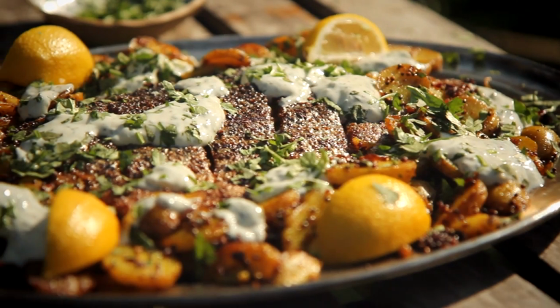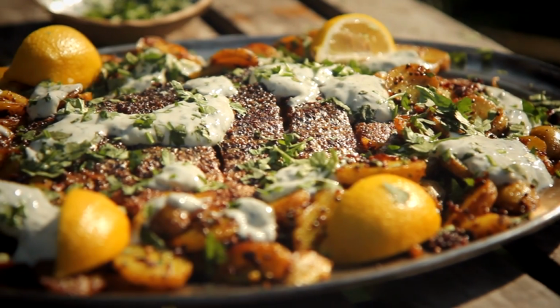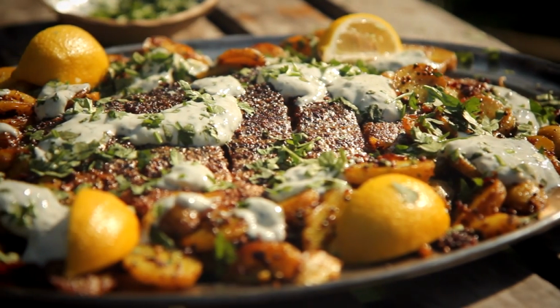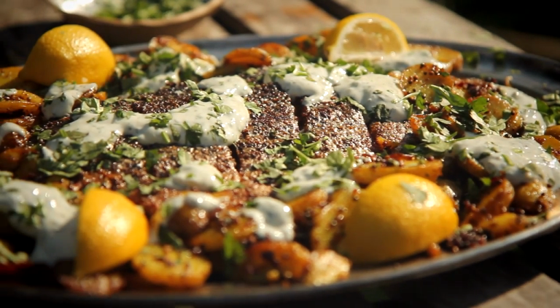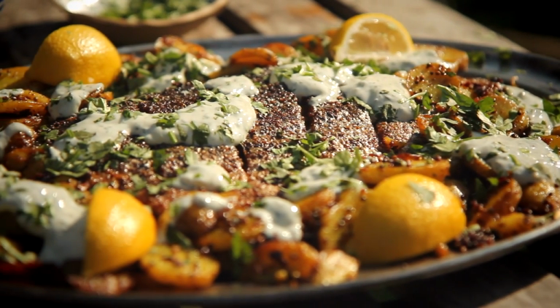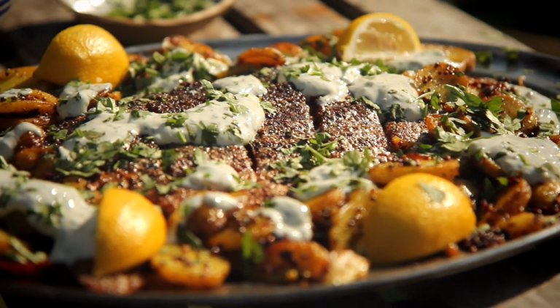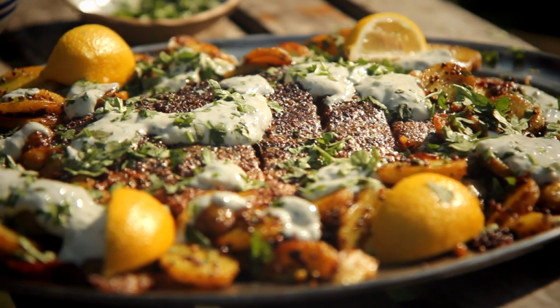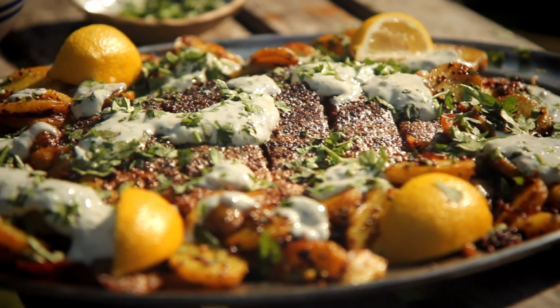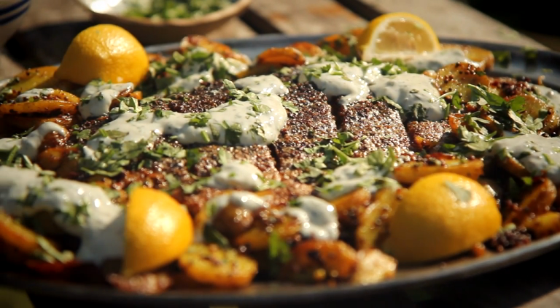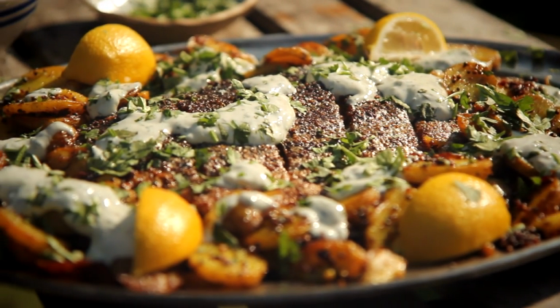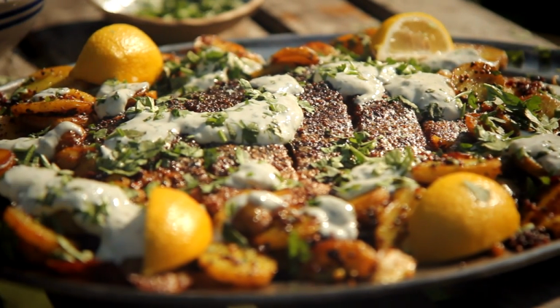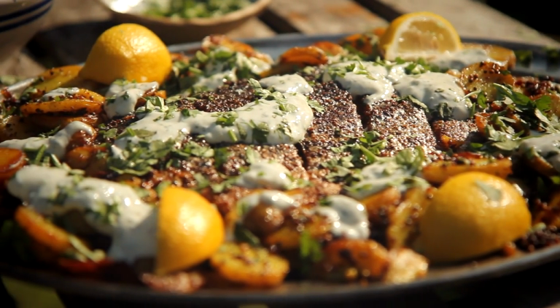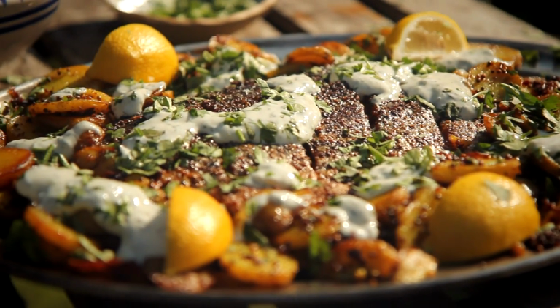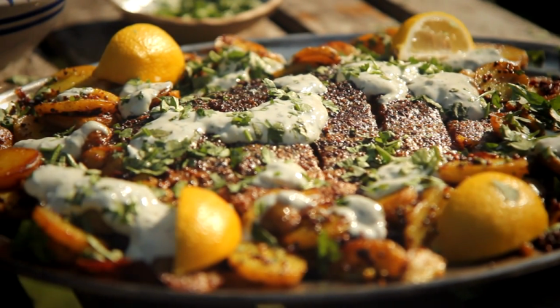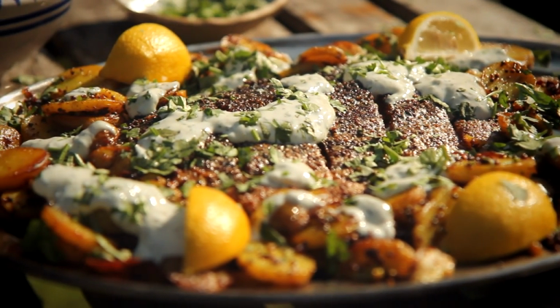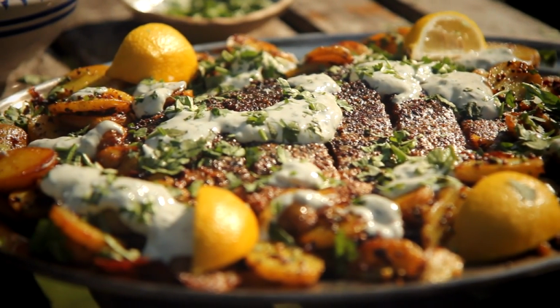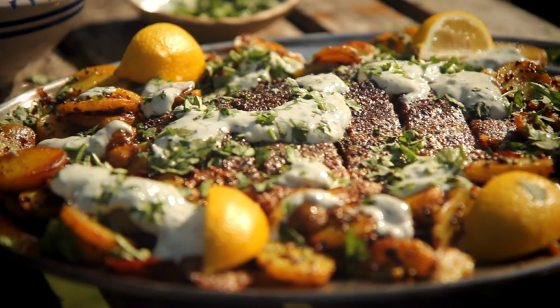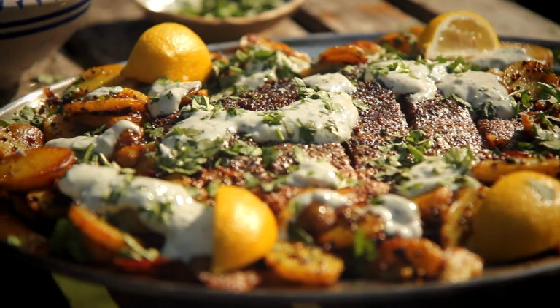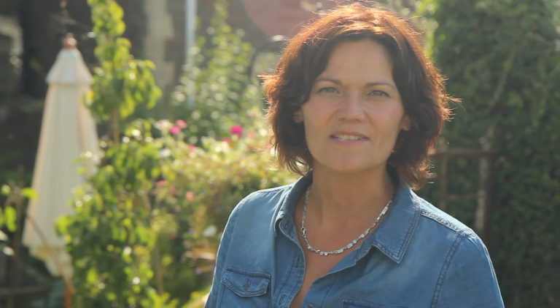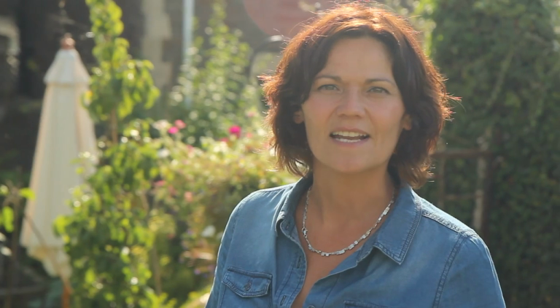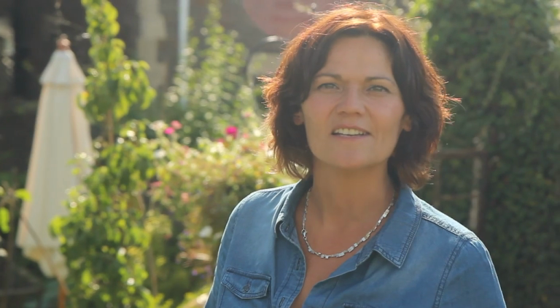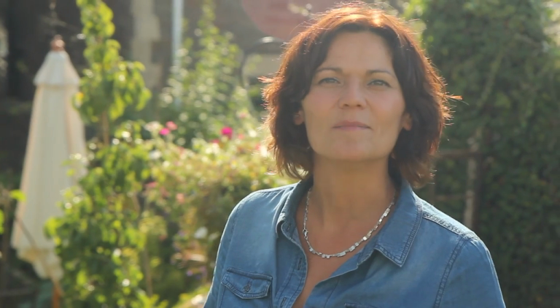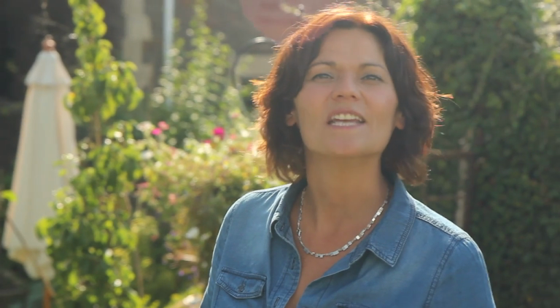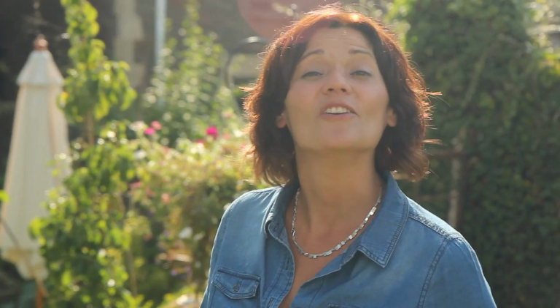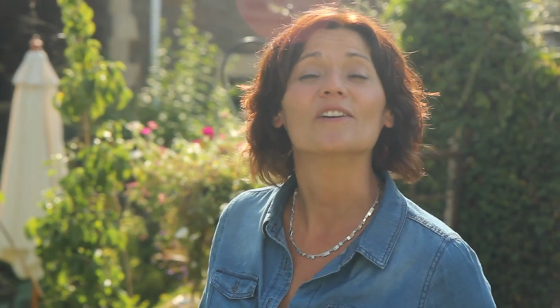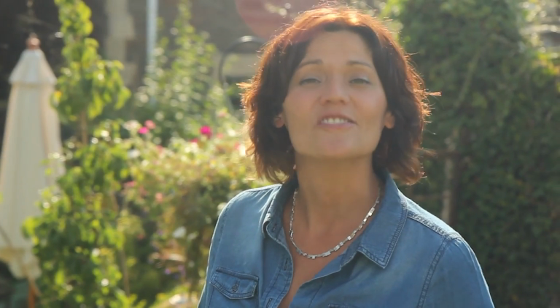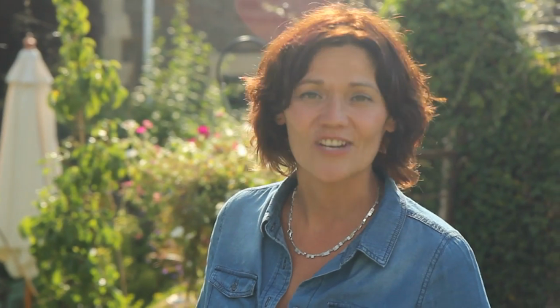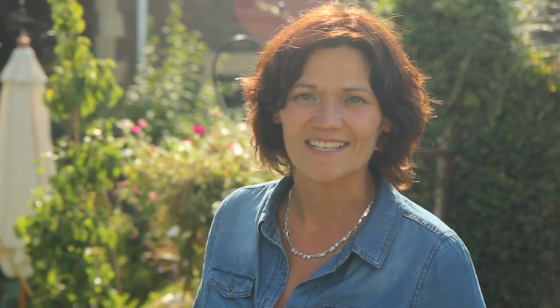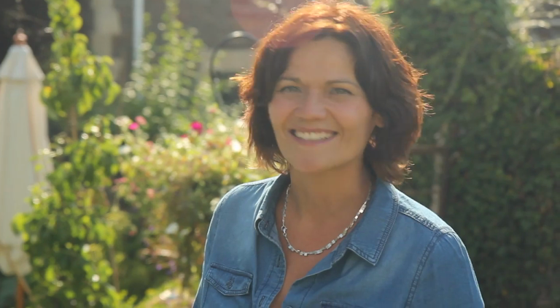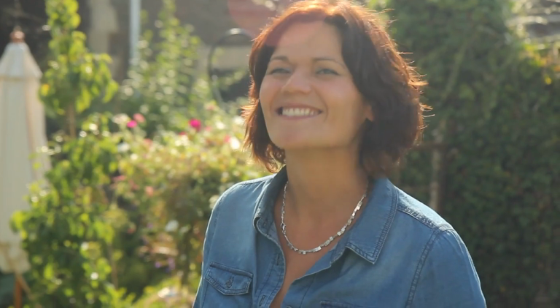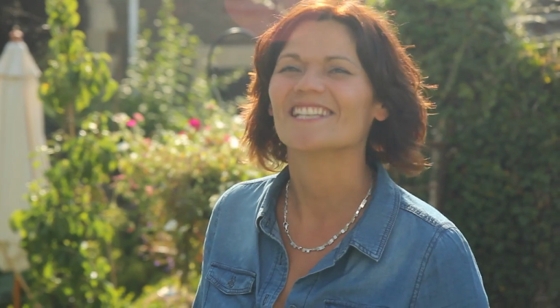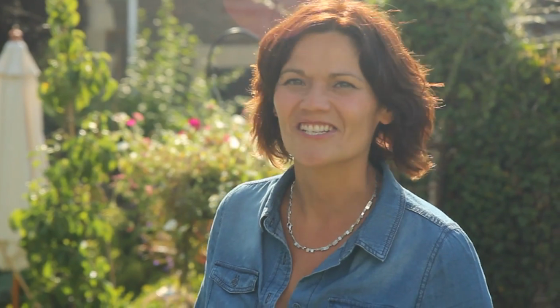Barbecued Indian spiced salmon, Bombay potatoes and a herby yoghurt dressing. Delicious.